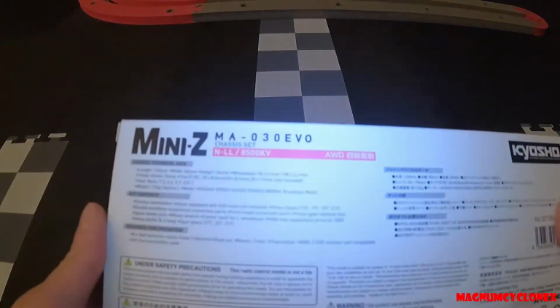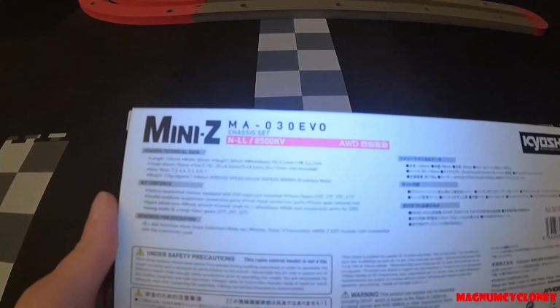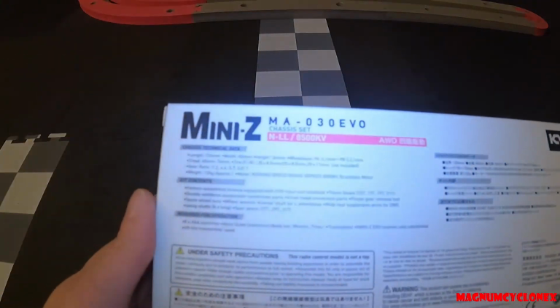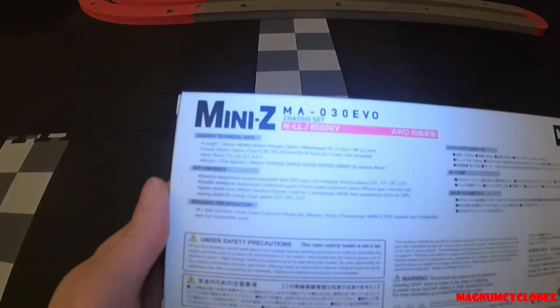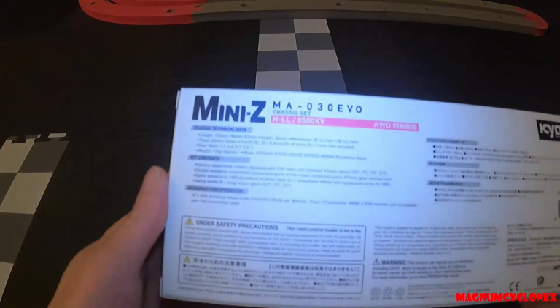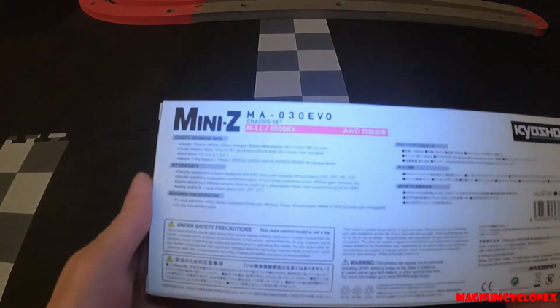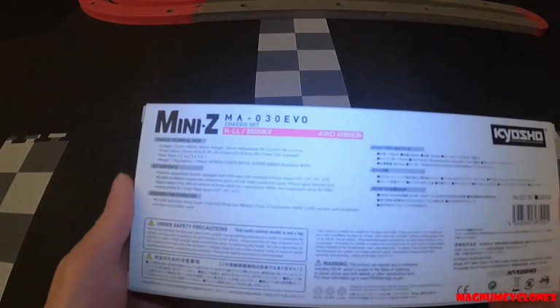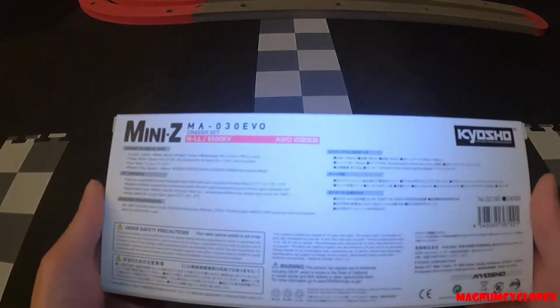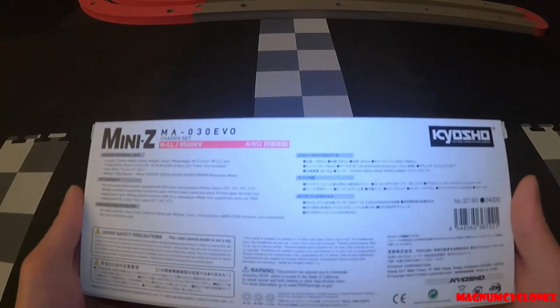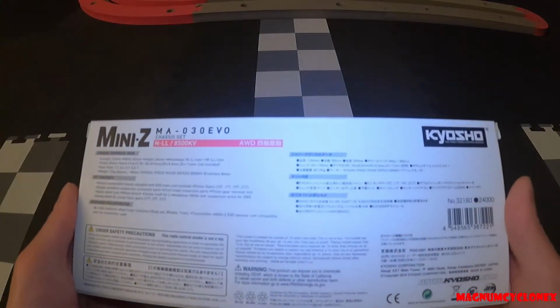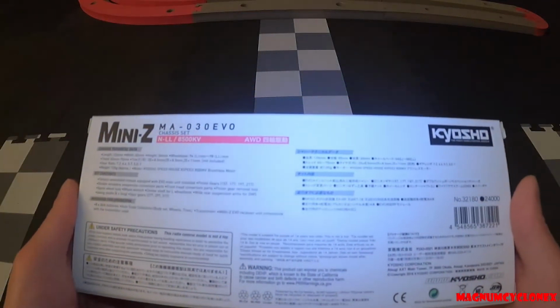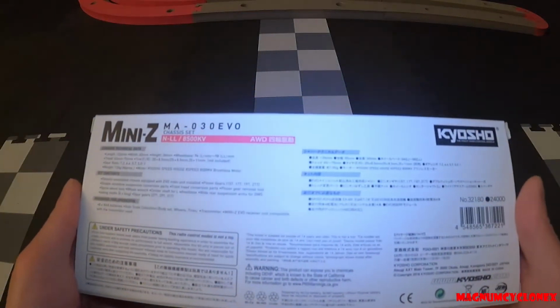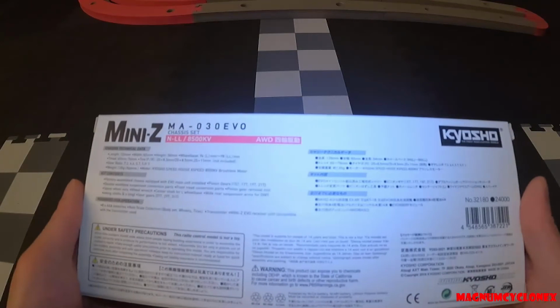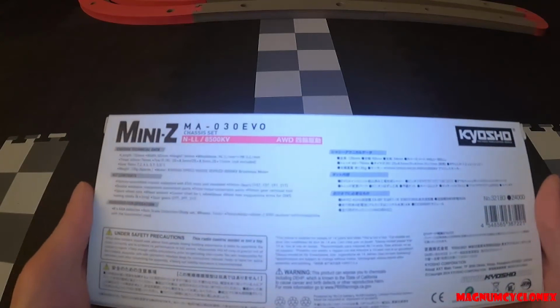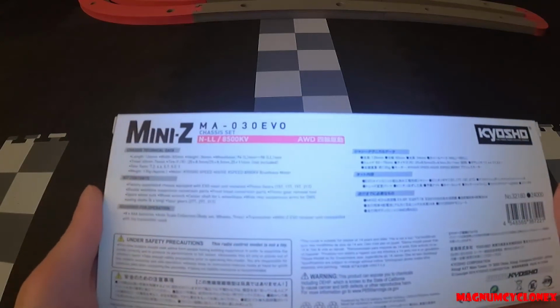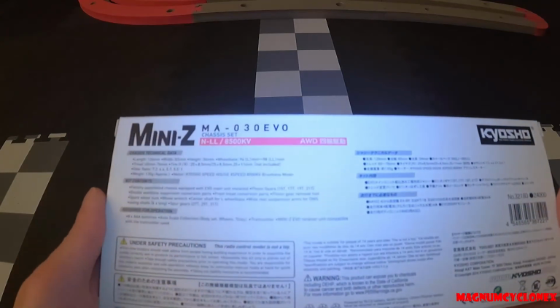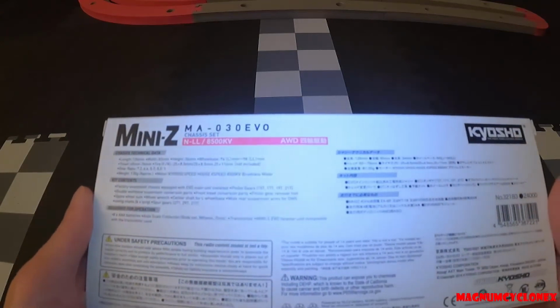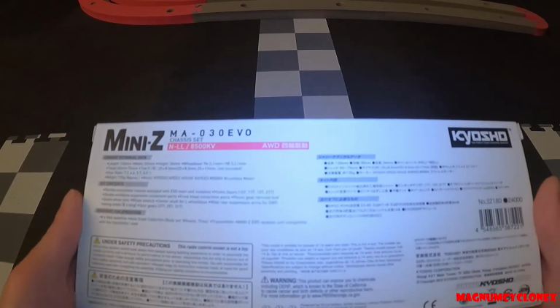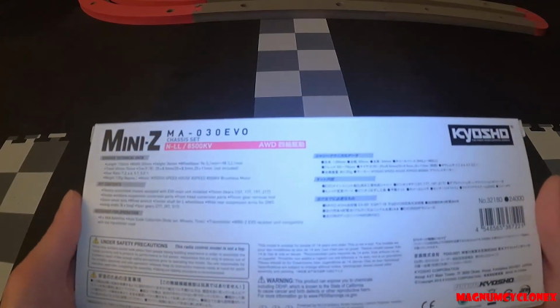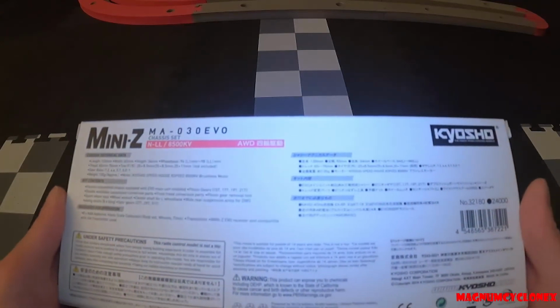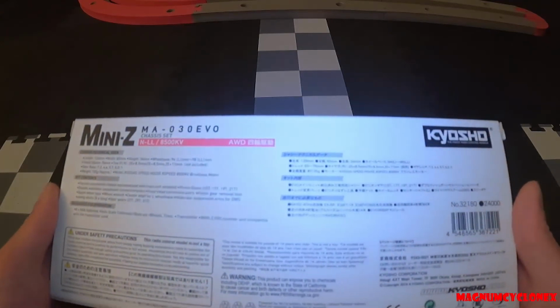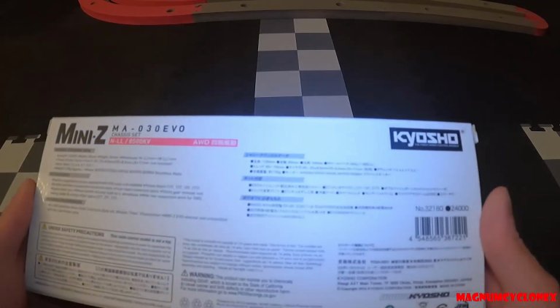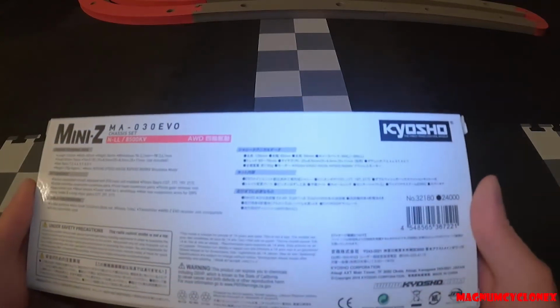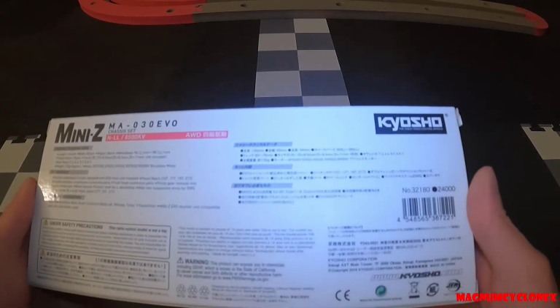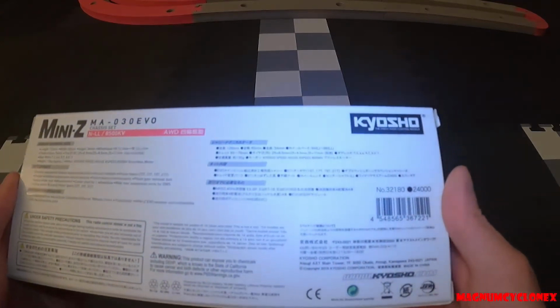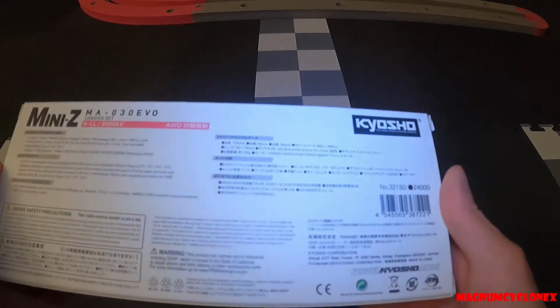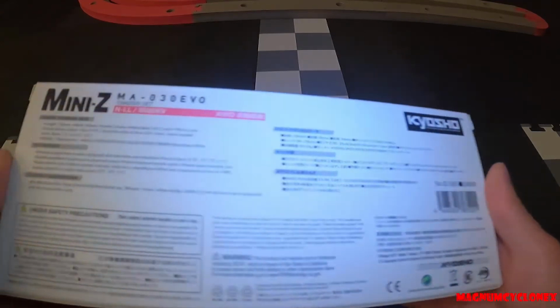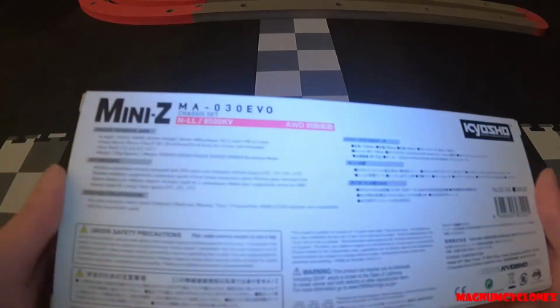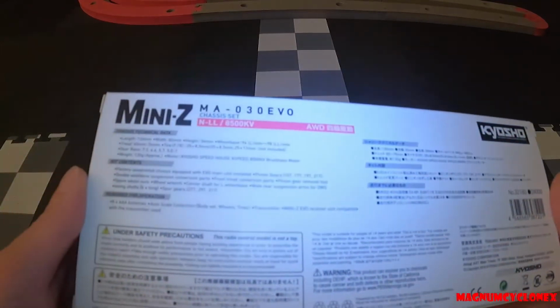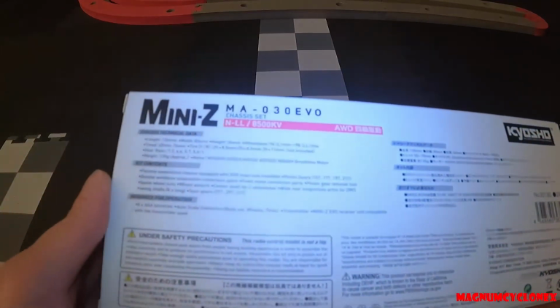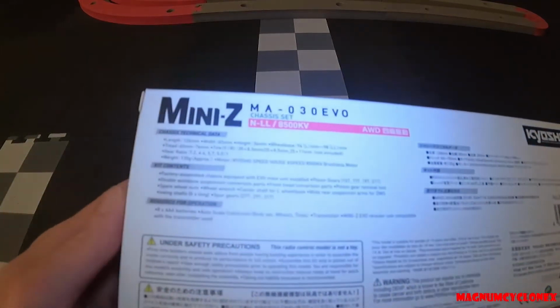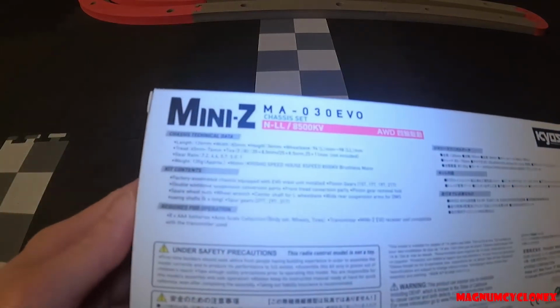On the bottom of the box, there are some specs outlined here.